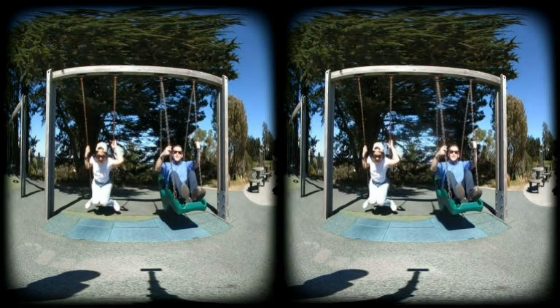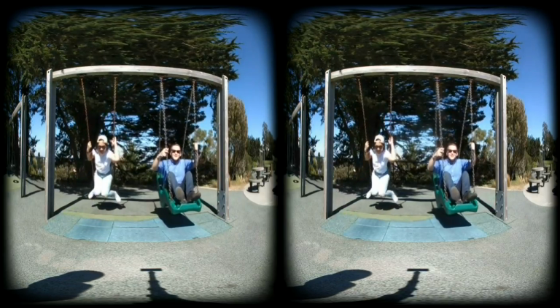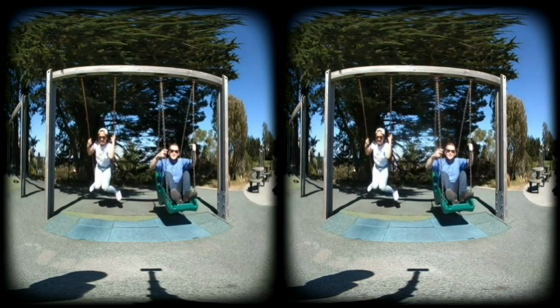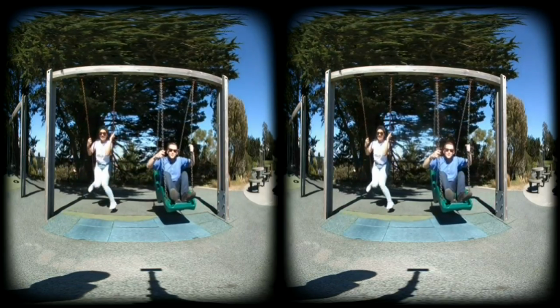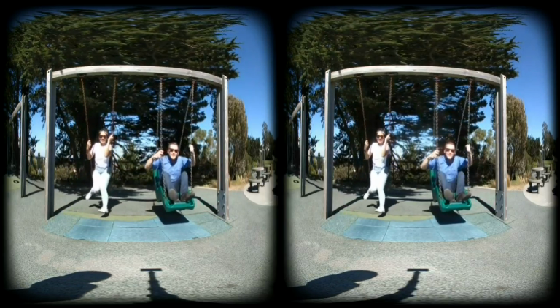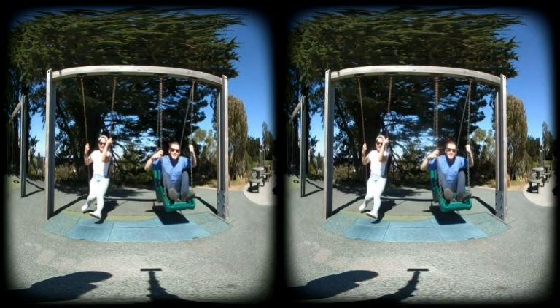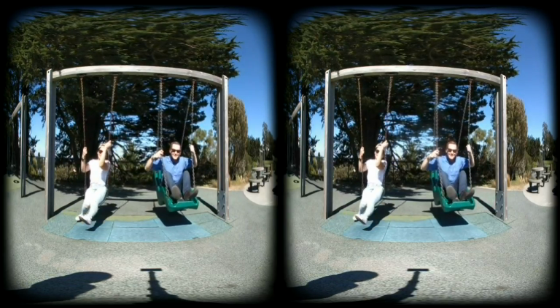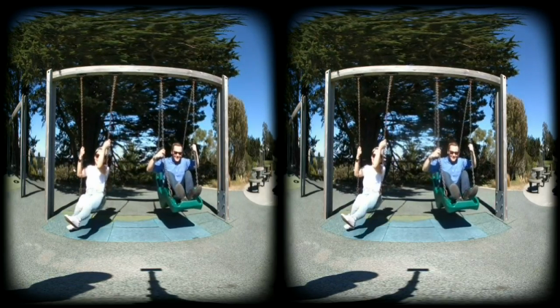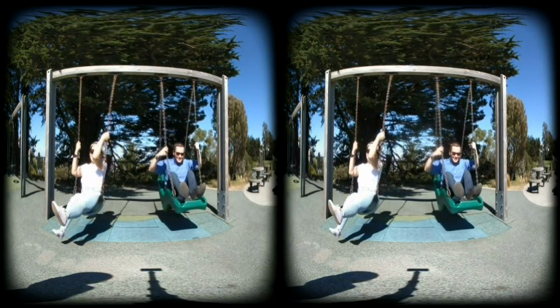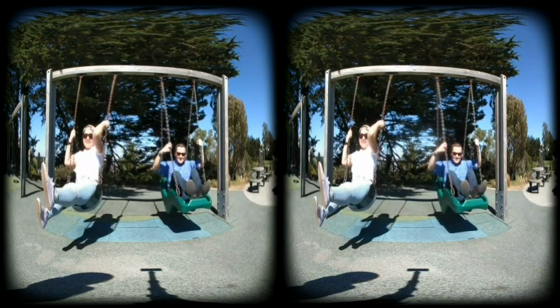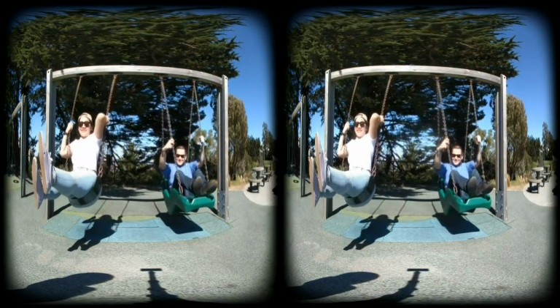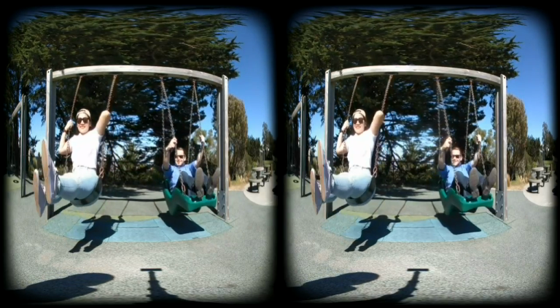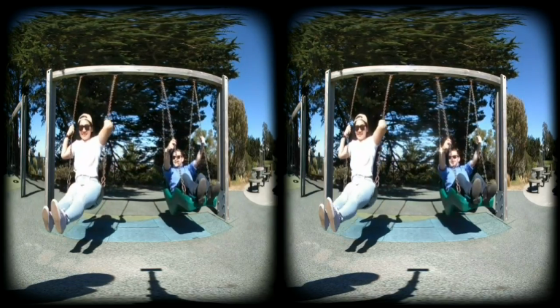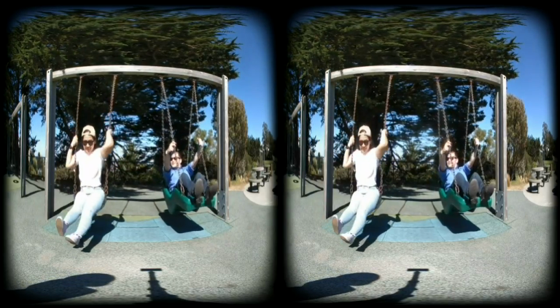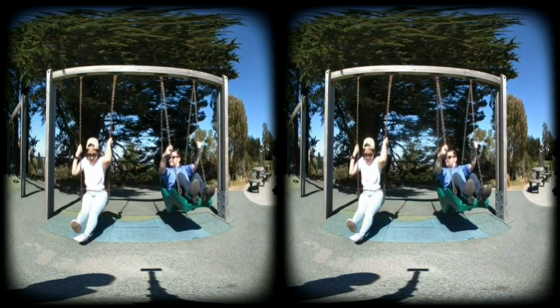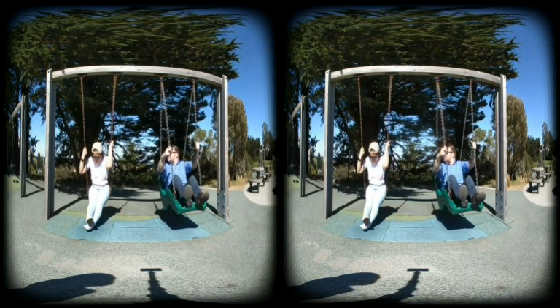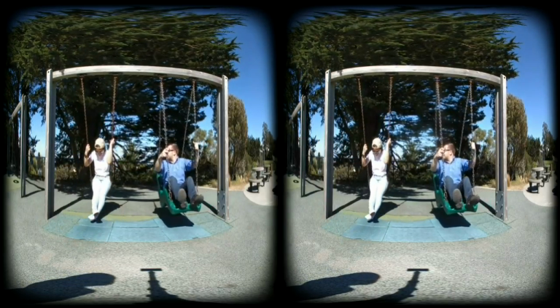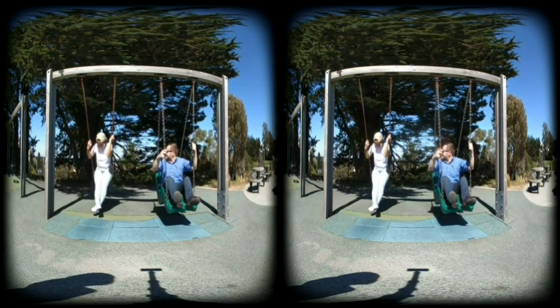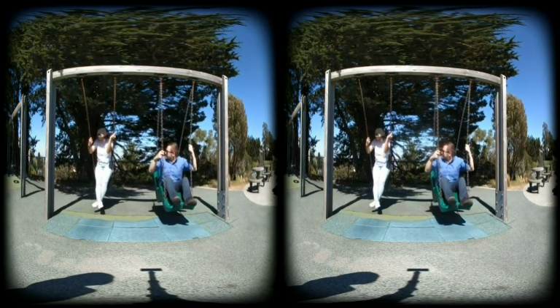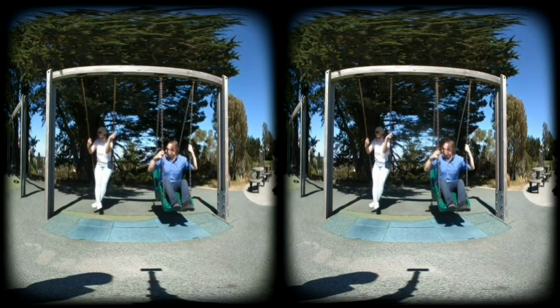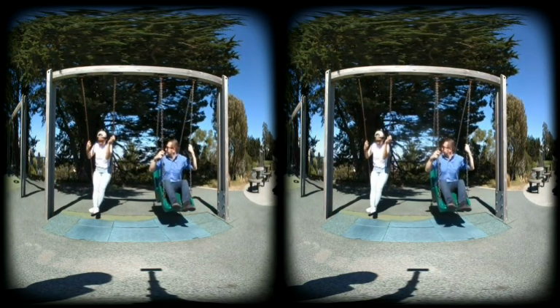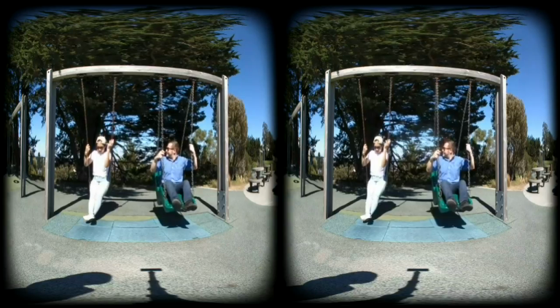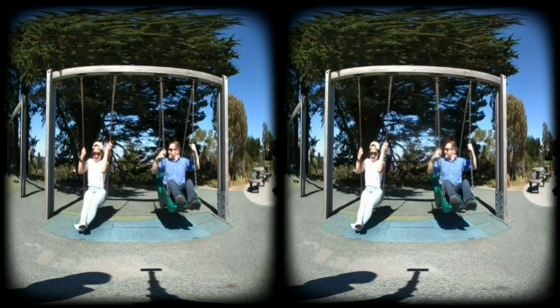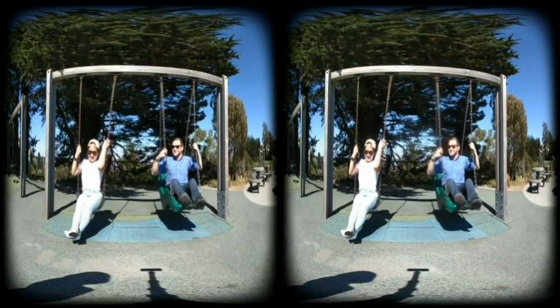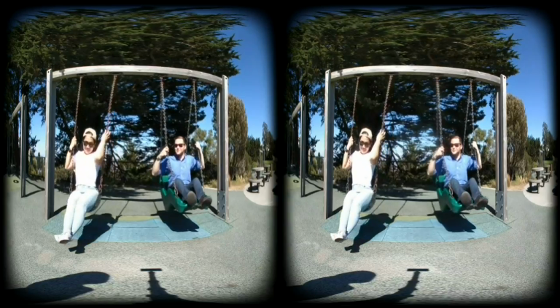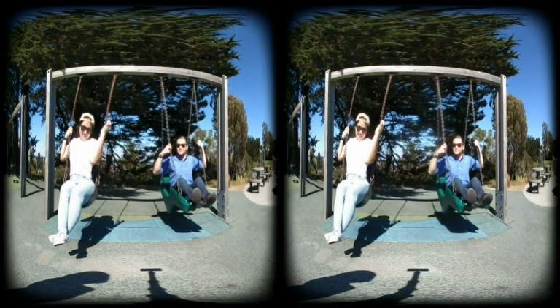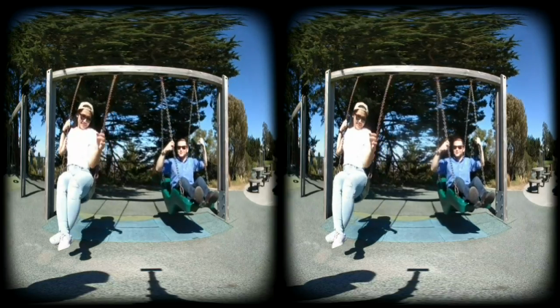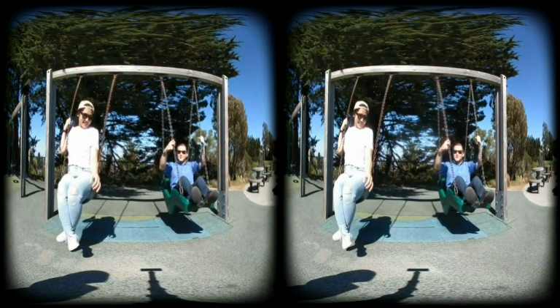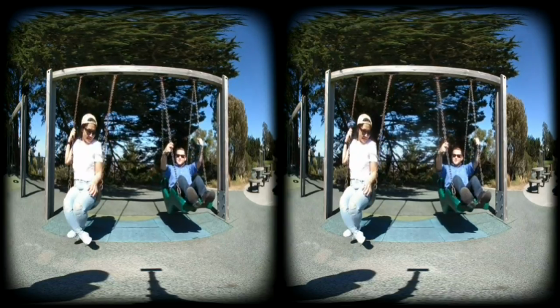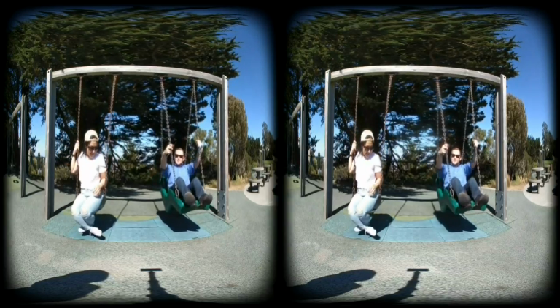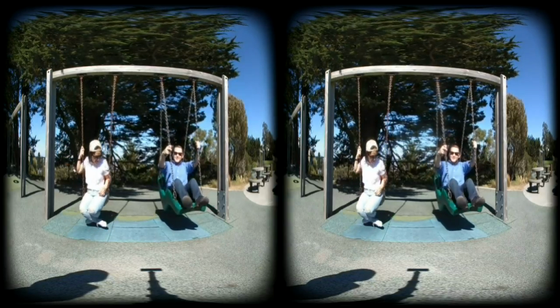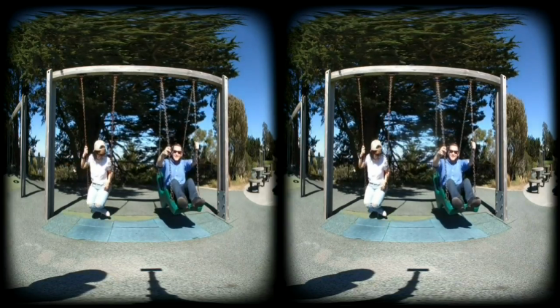We're here swinging. I'm not too good at this one — the suit is much better at swinging.